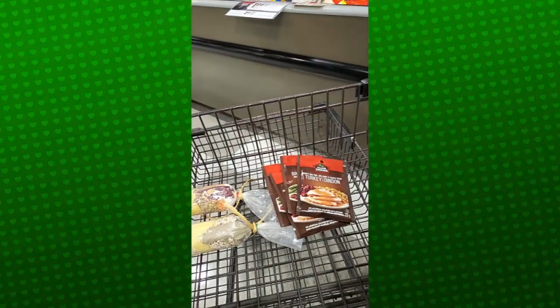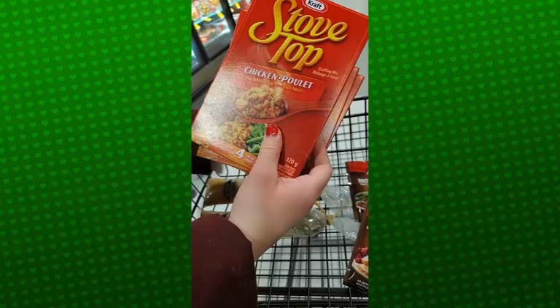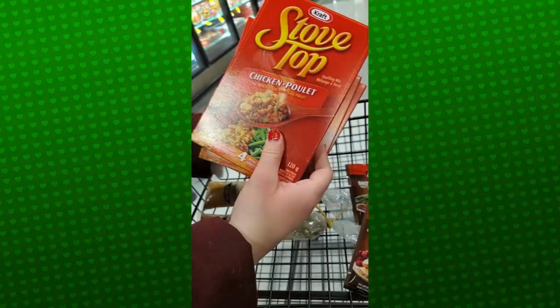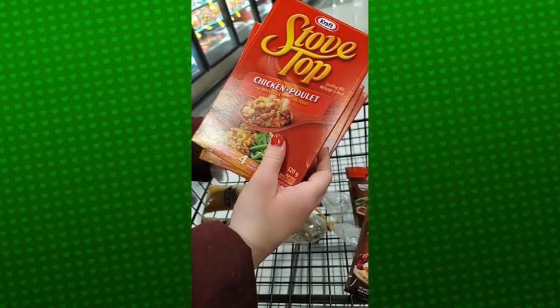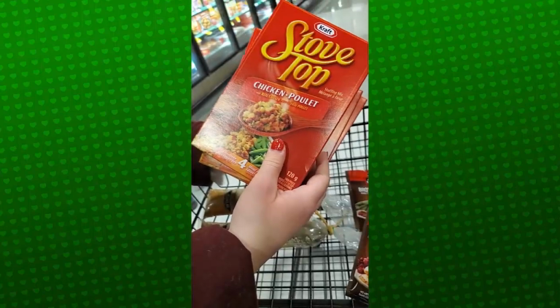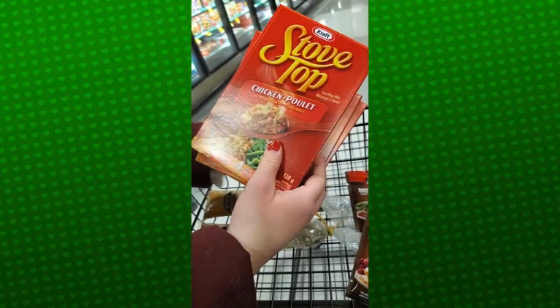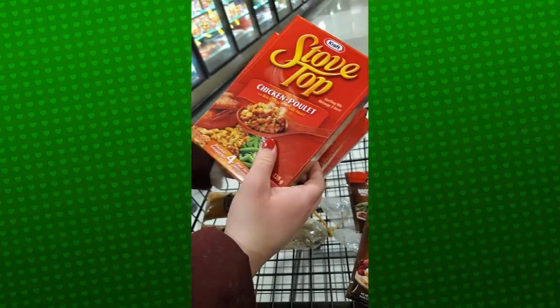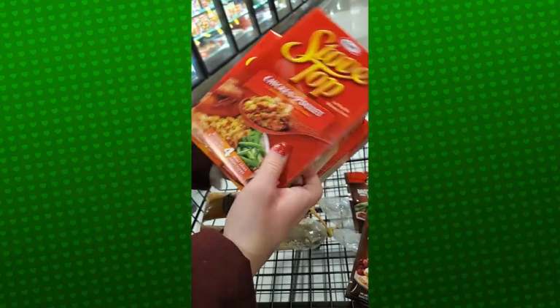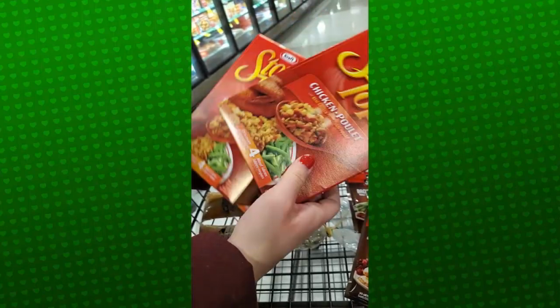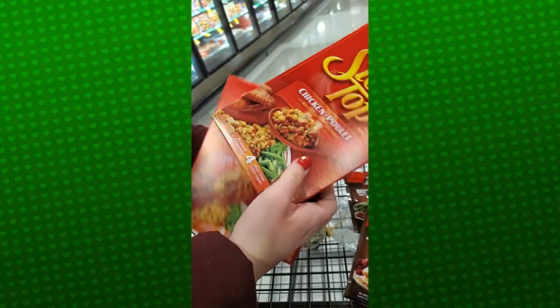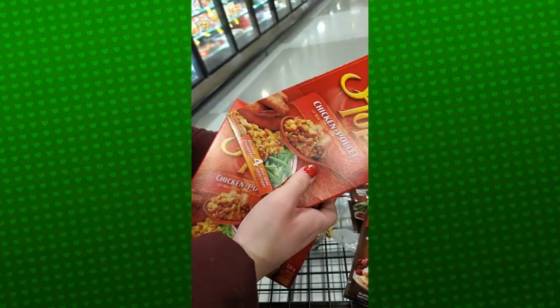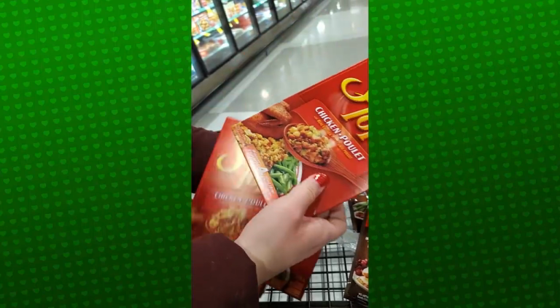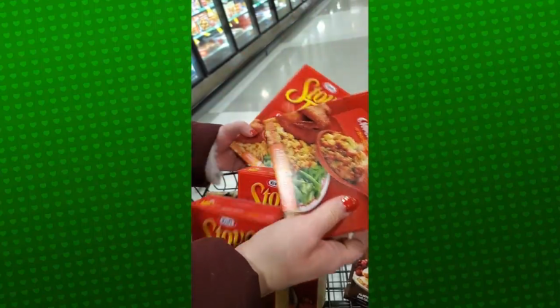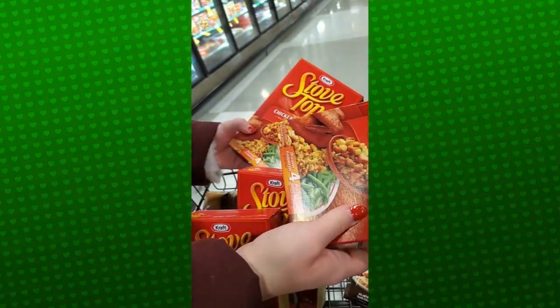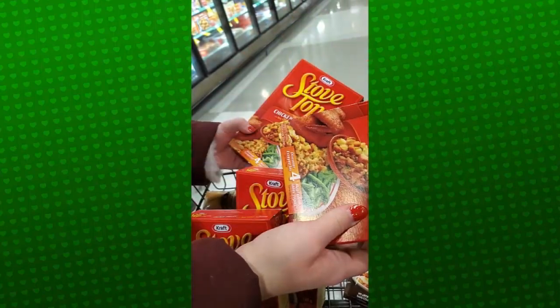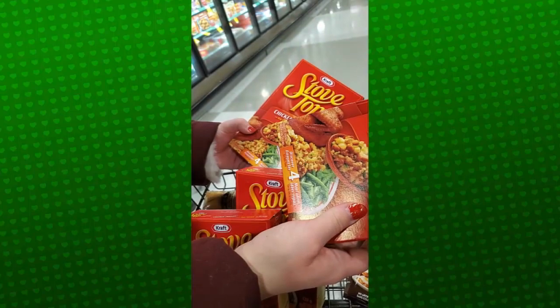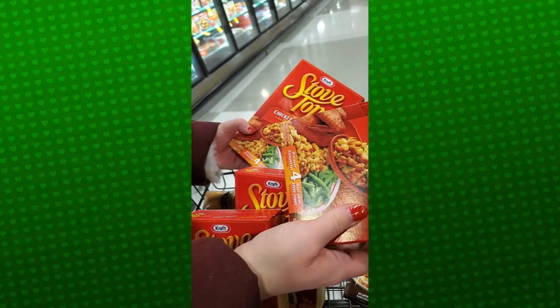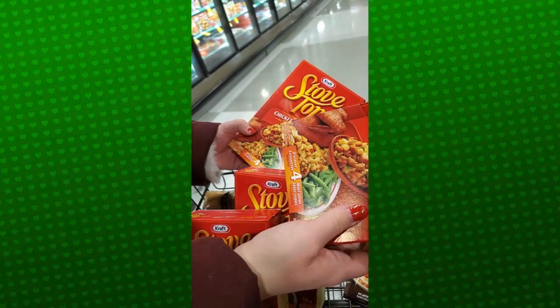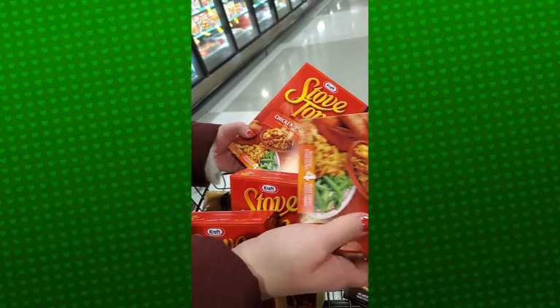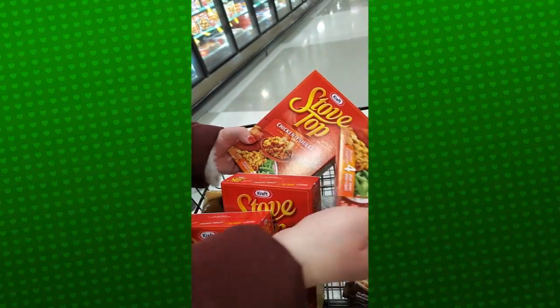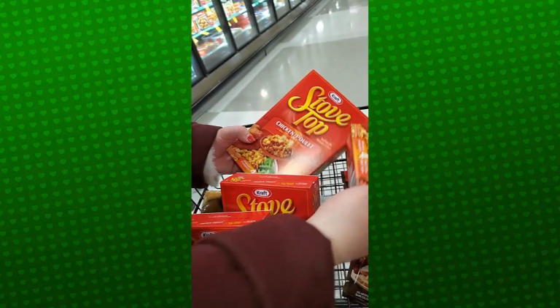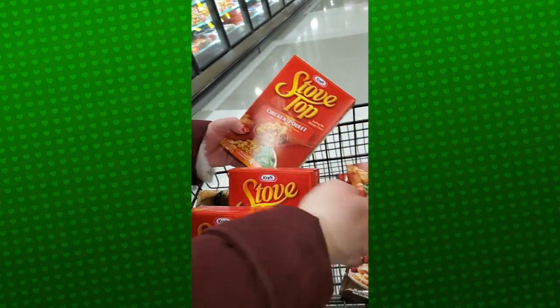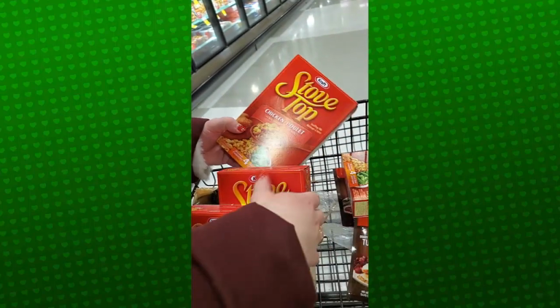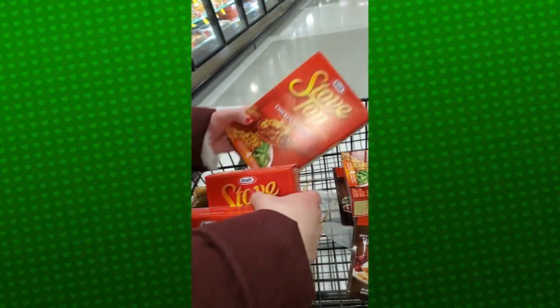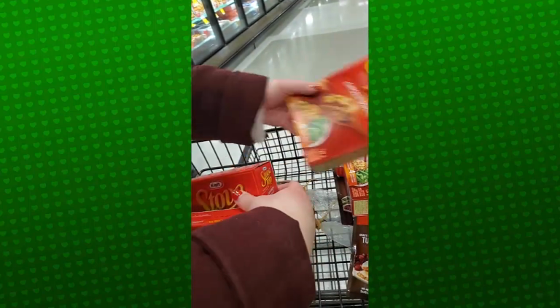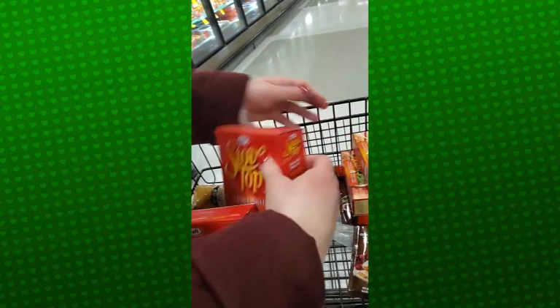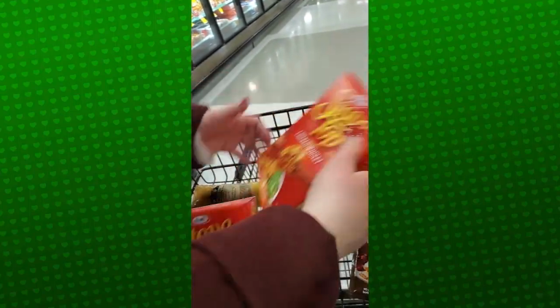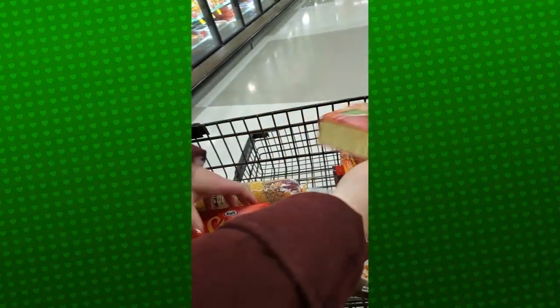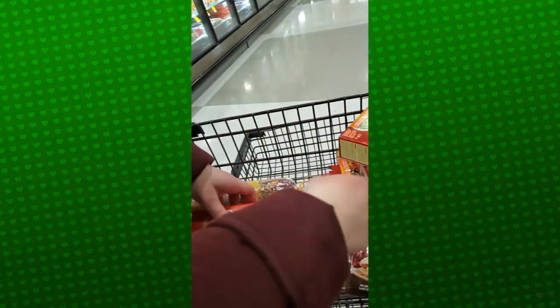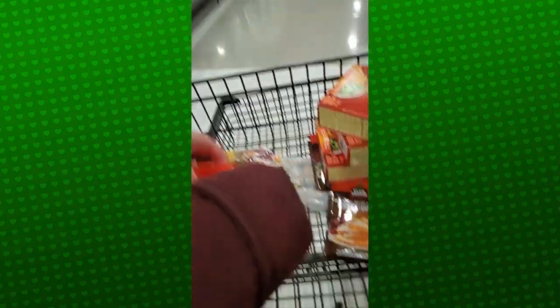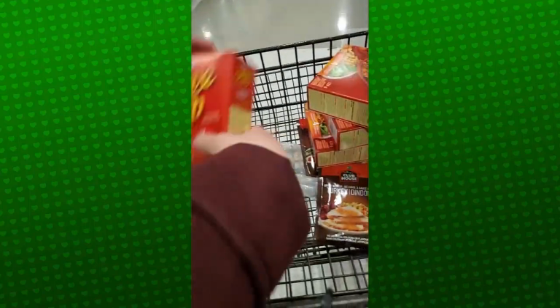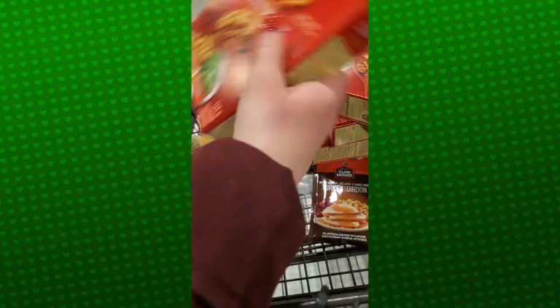We got stovetop stuffing — four for $5 again, so another really good deal. Everybody loves stuffing at Christmas, so we're doing that.